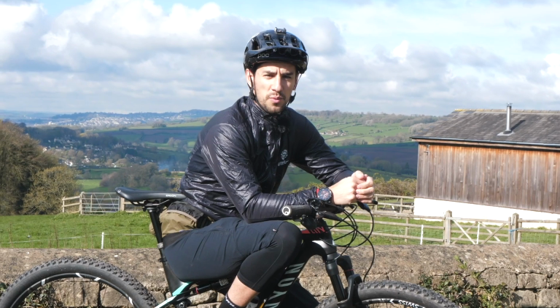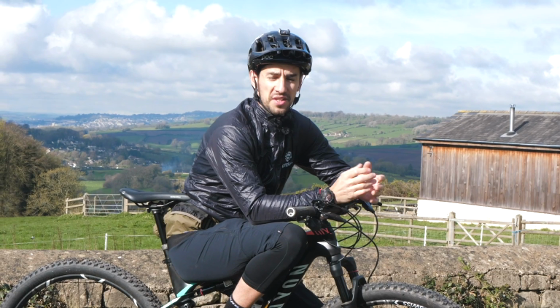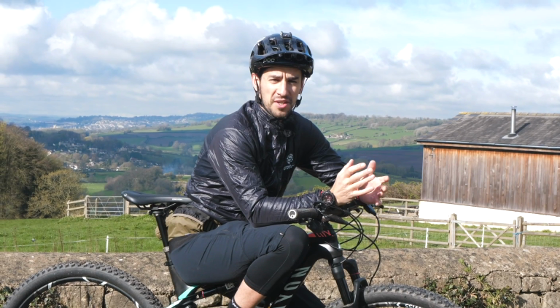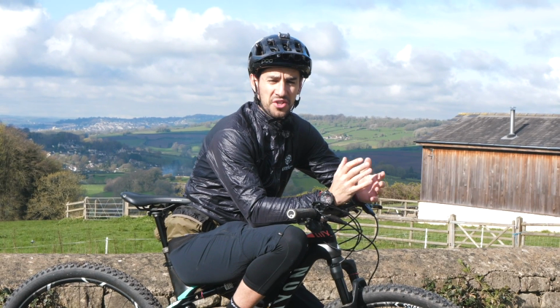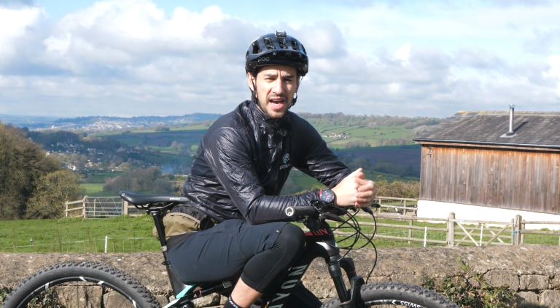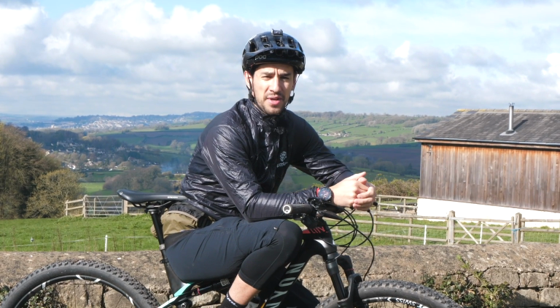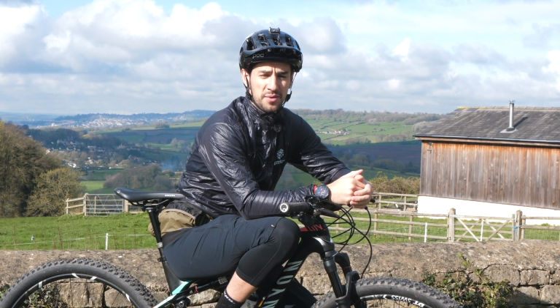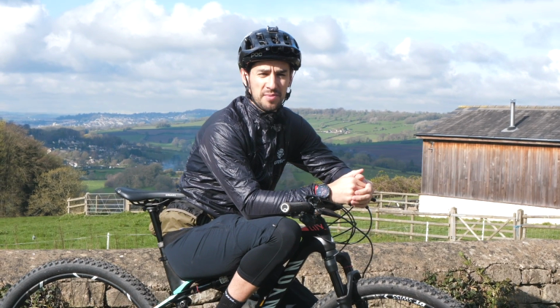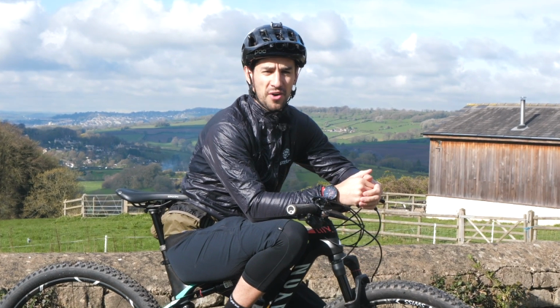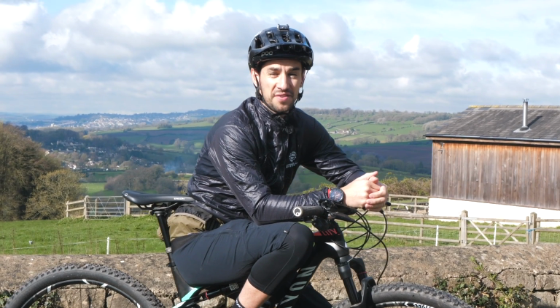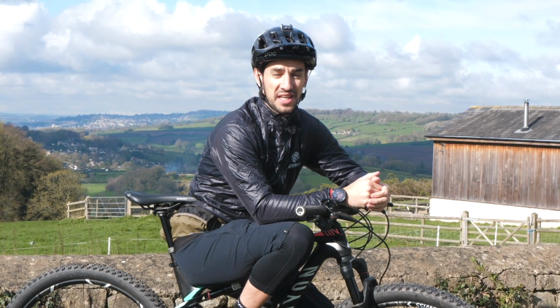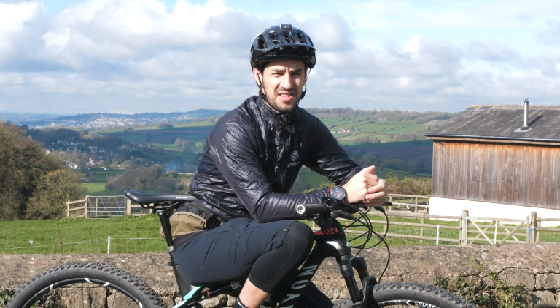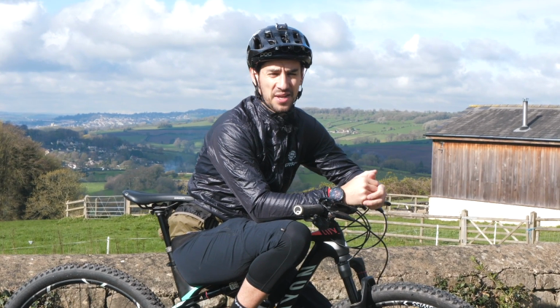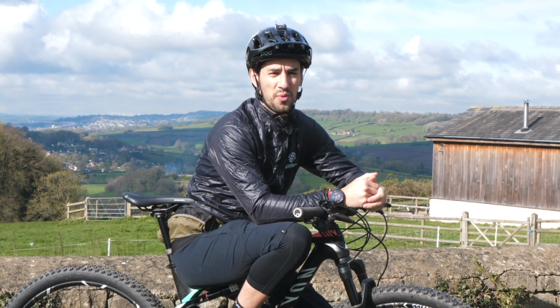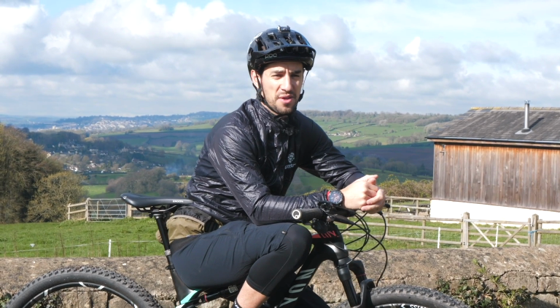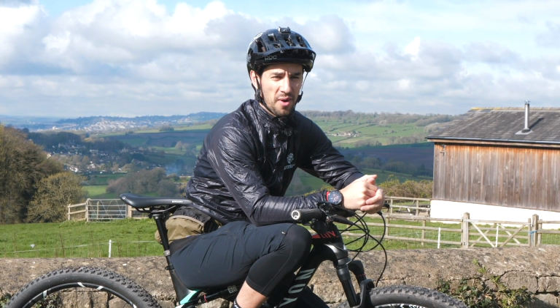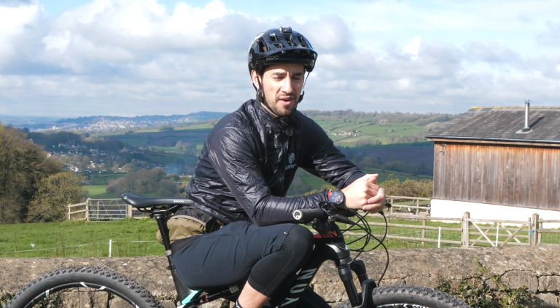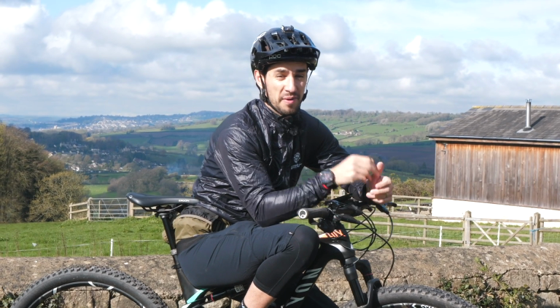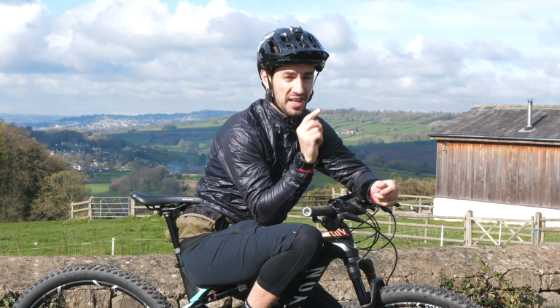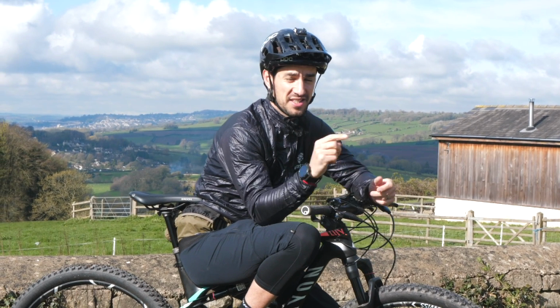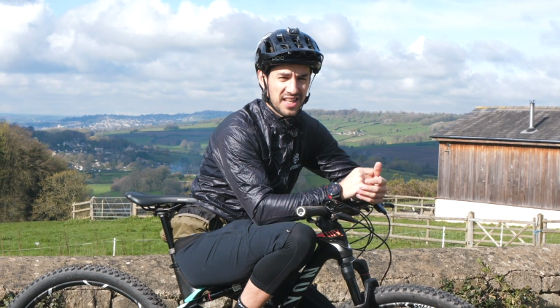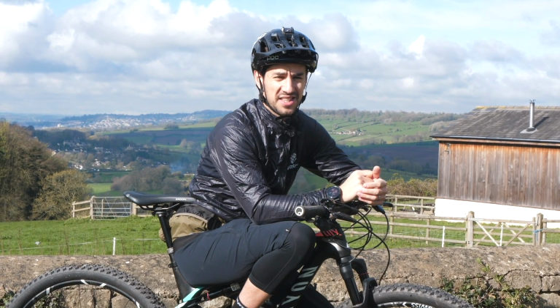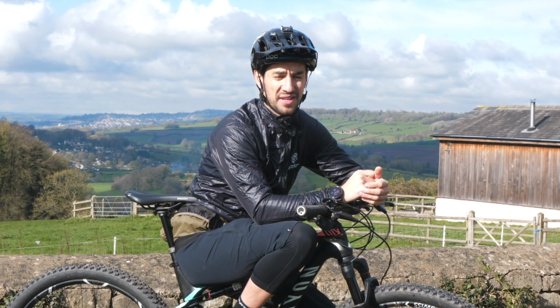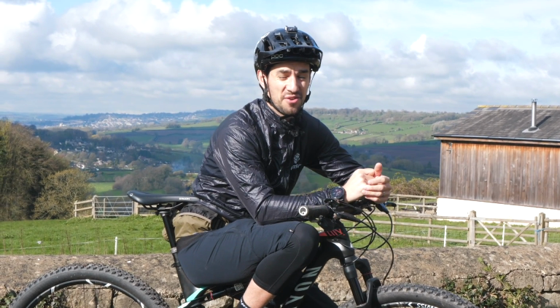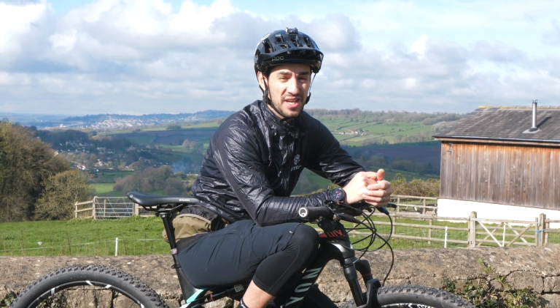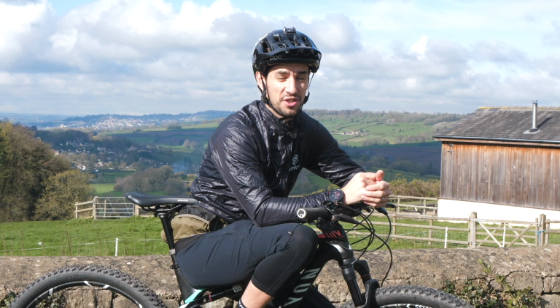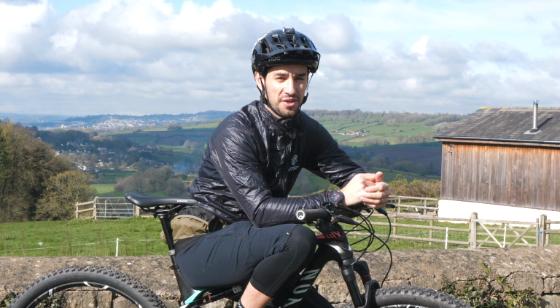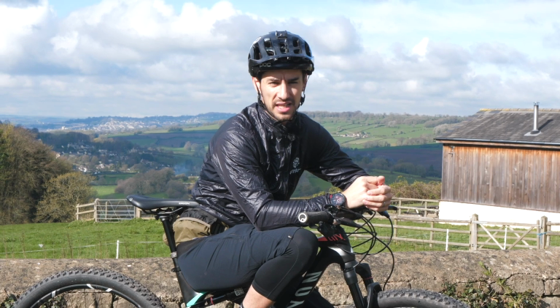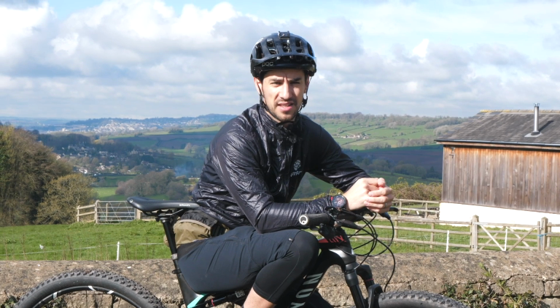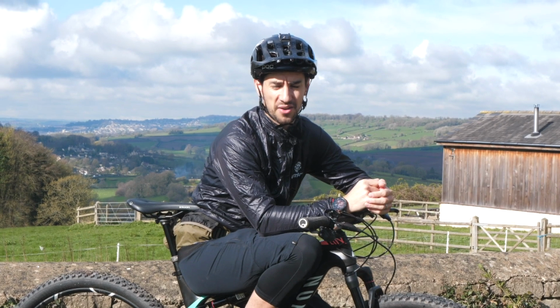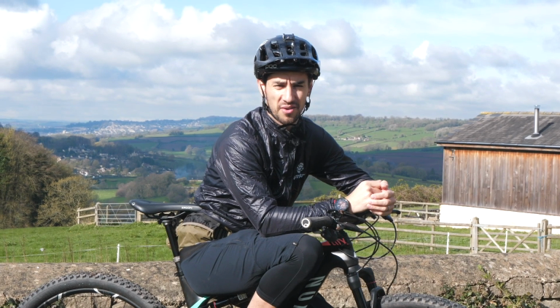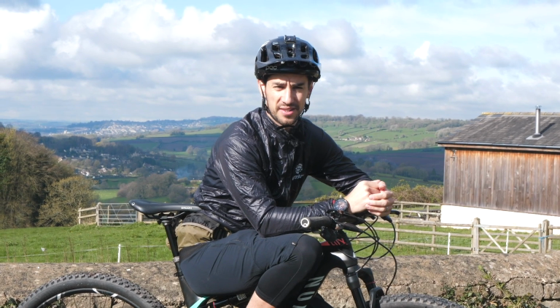We sometimes try and help you out with some advice on things to take with you on a ride, but this is a list of things you really shouldn't need to take on a ride.